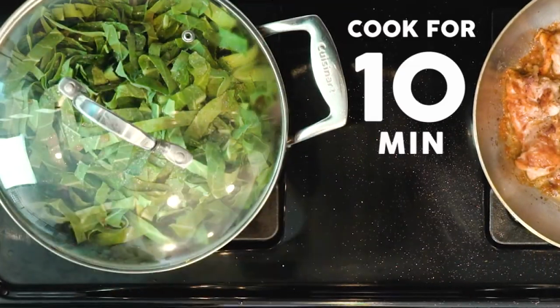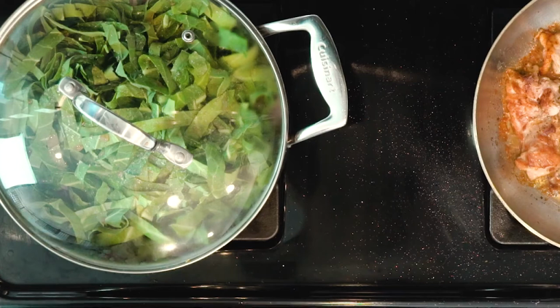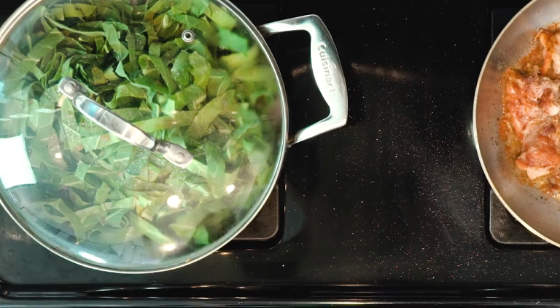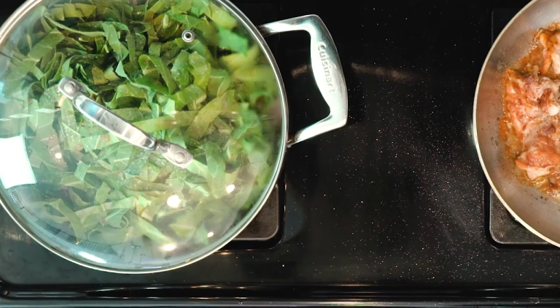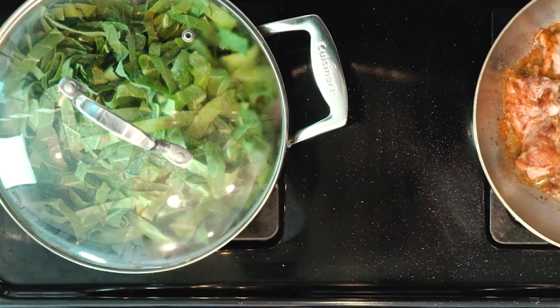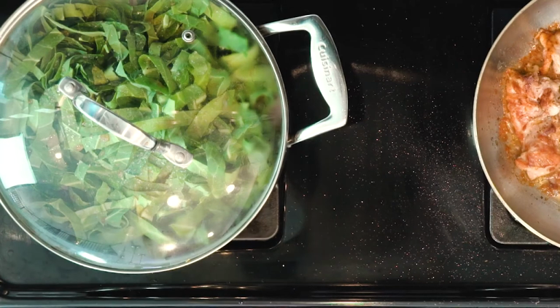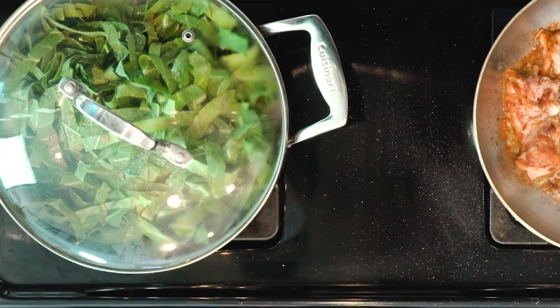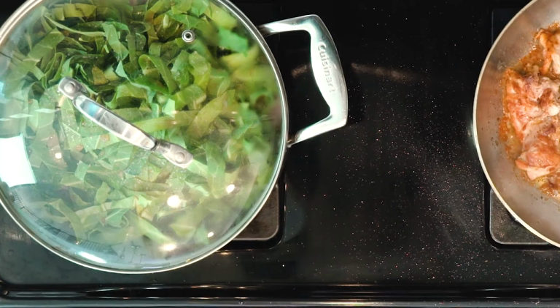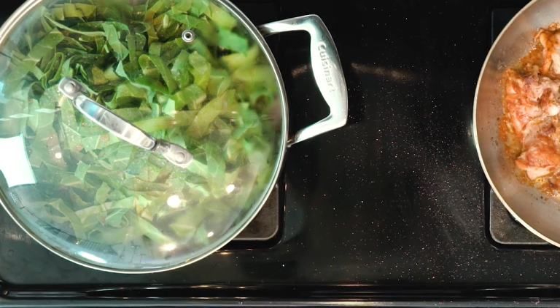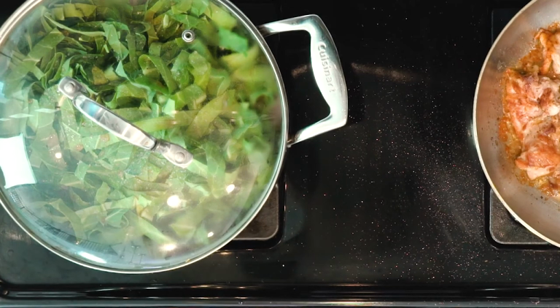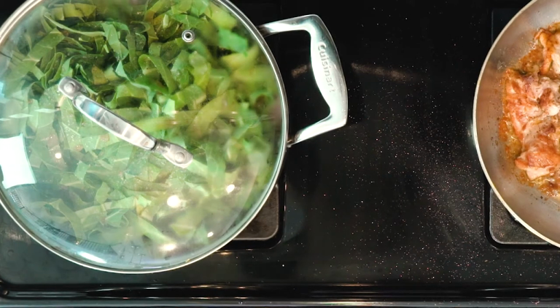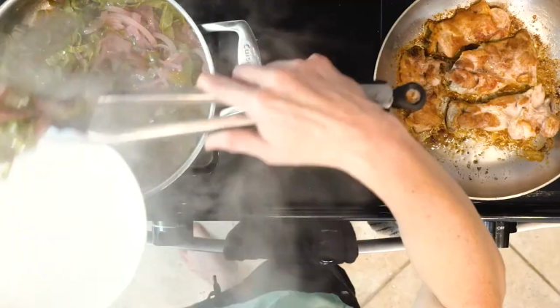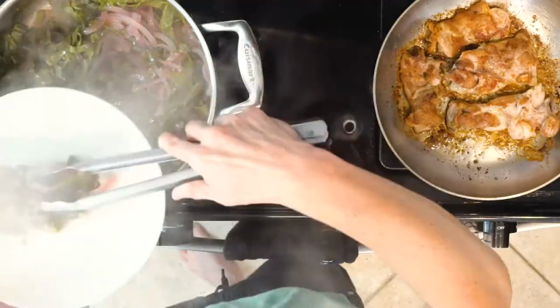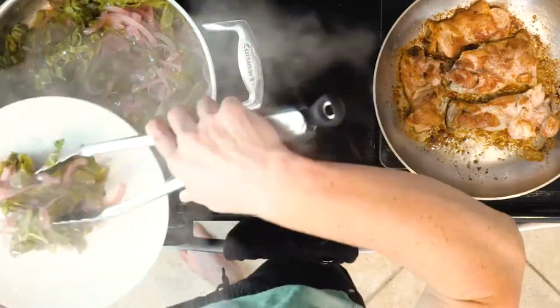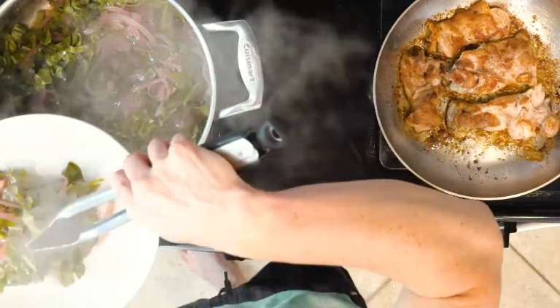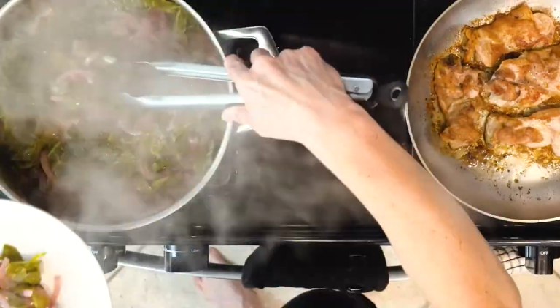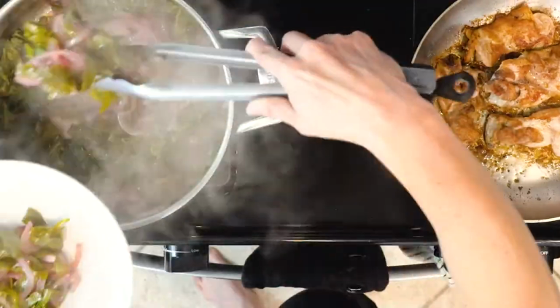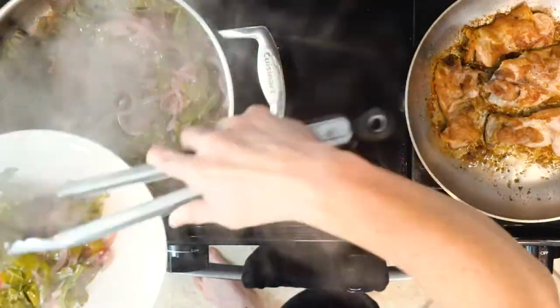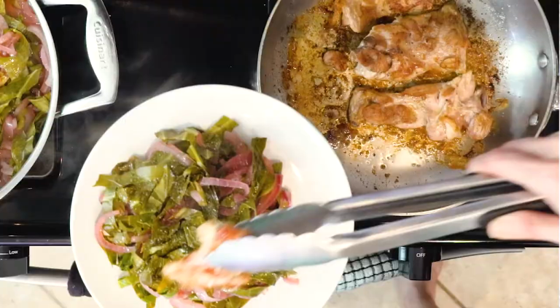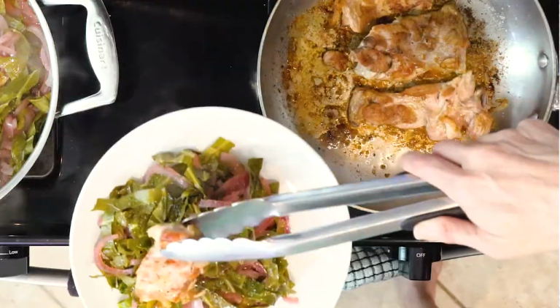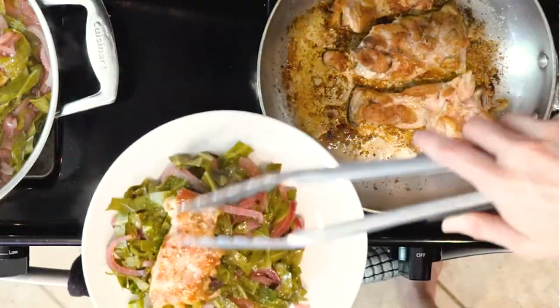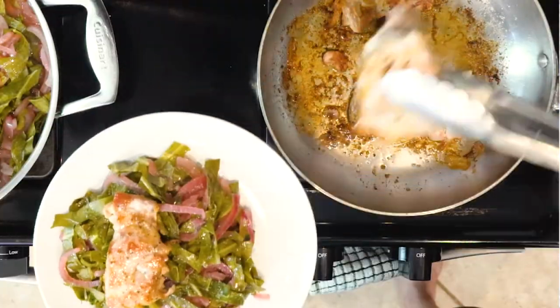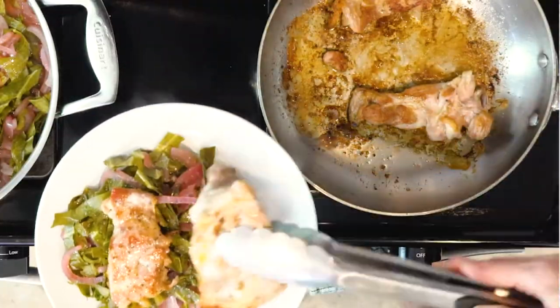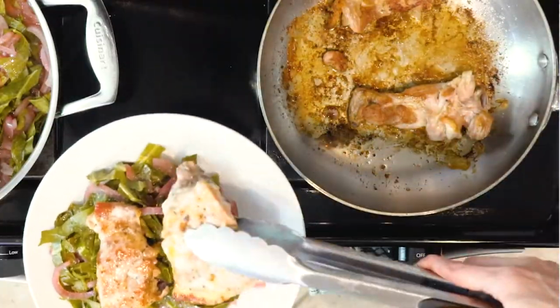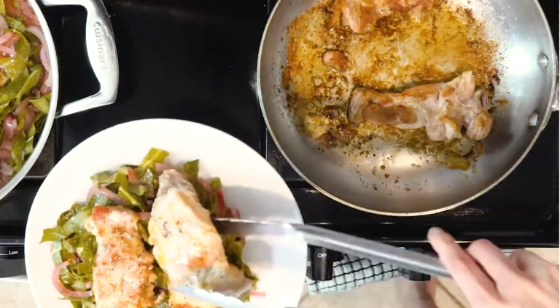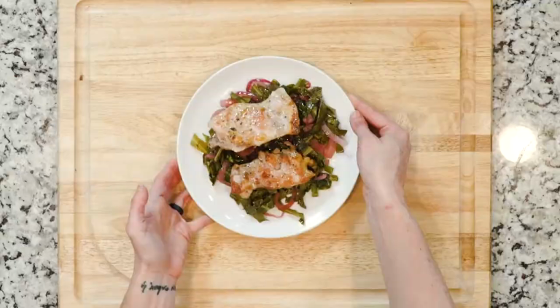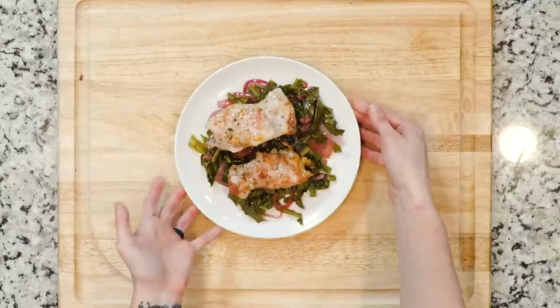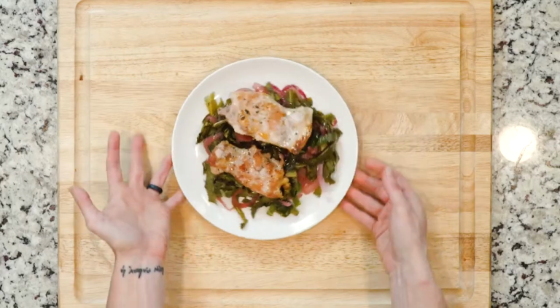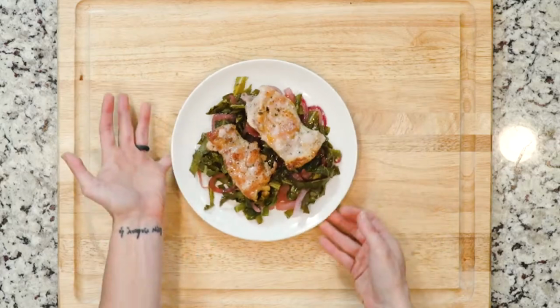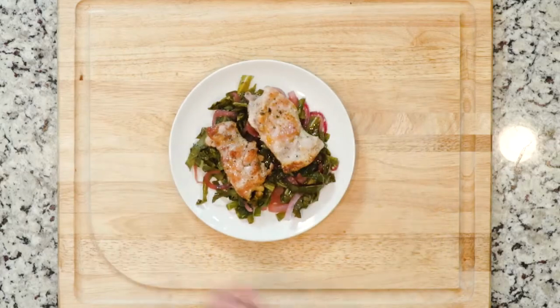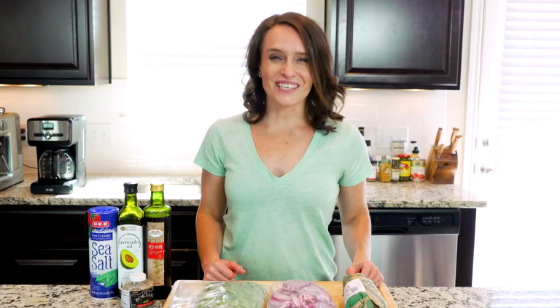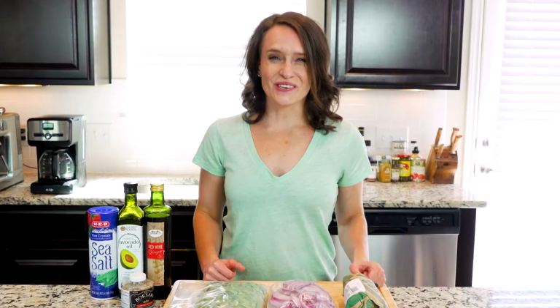Once the chicken and the veggies are cooked, place some of the collards on a plate and top with one to two chicken thighs. Enjoy!